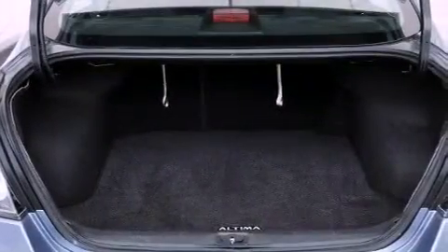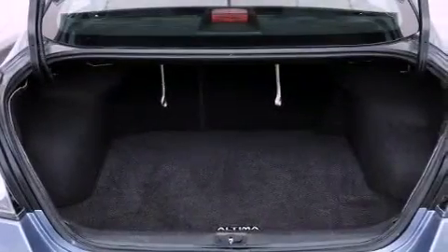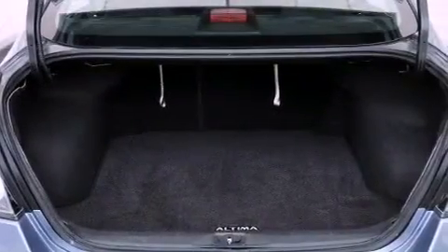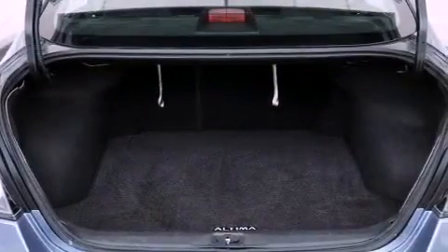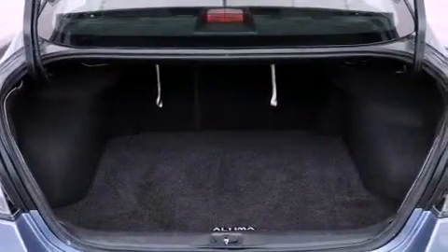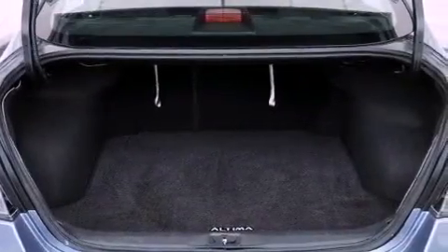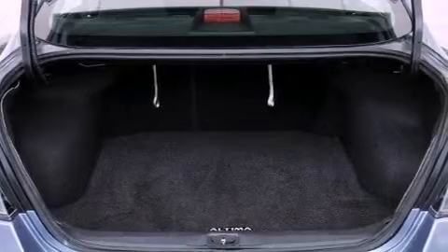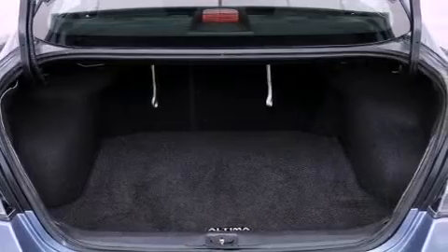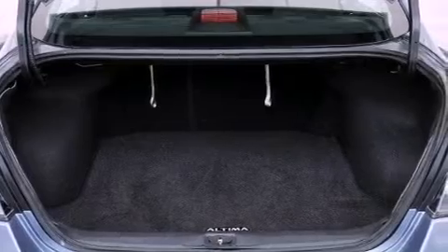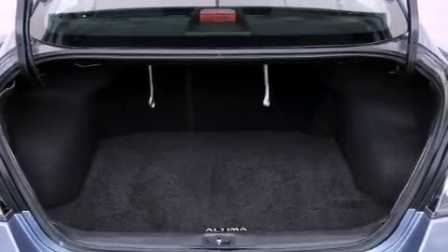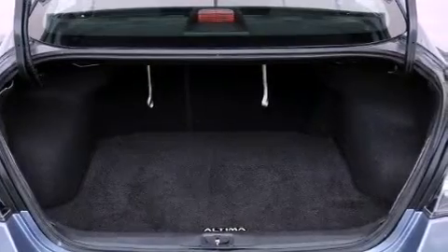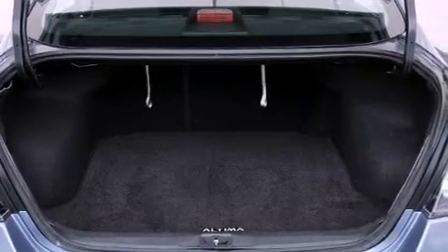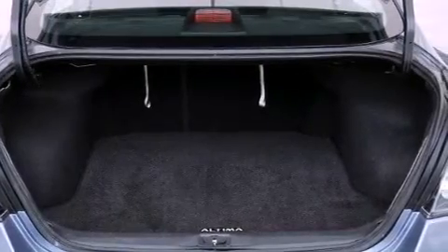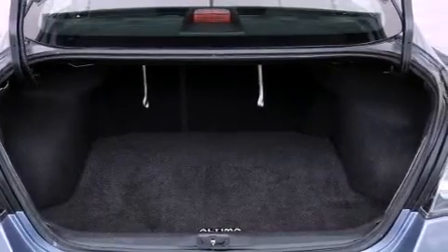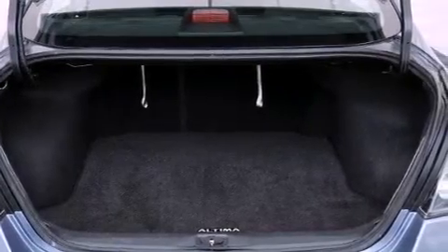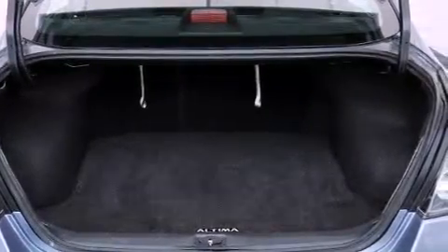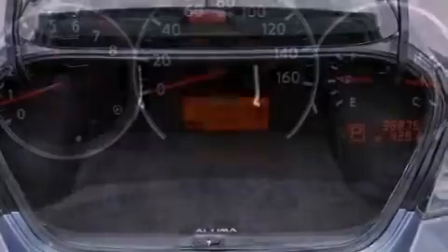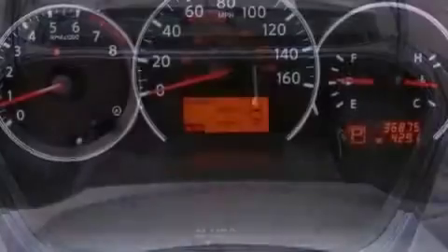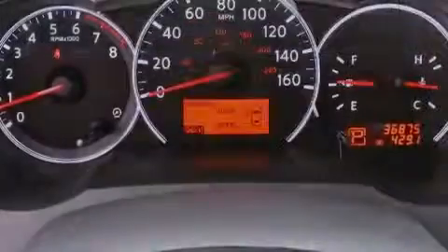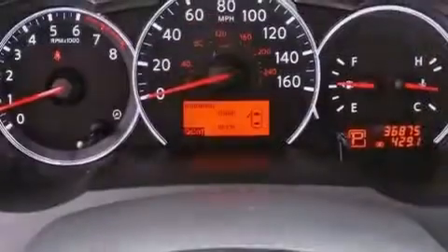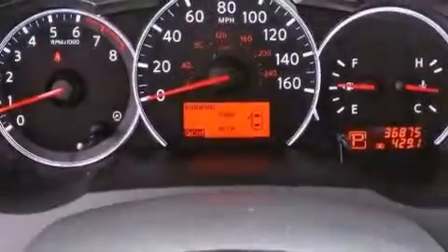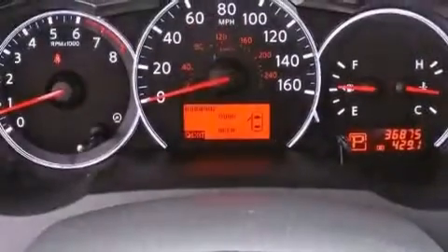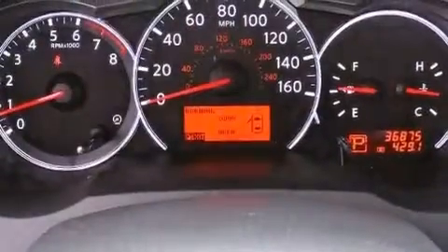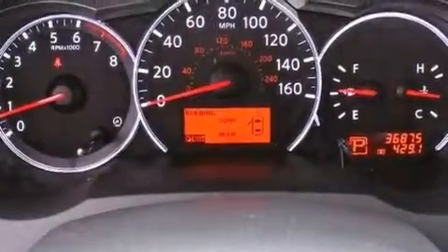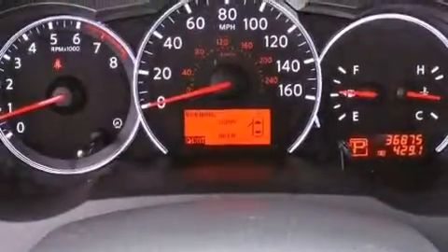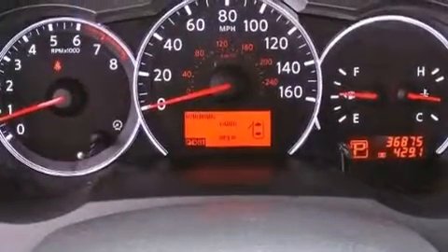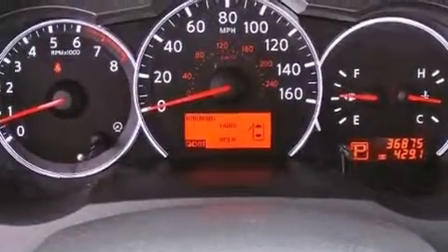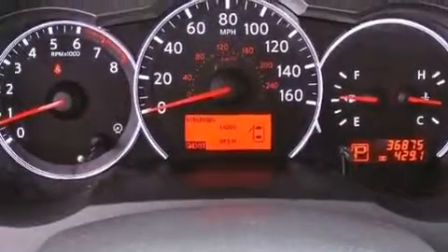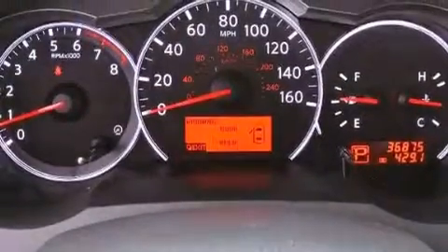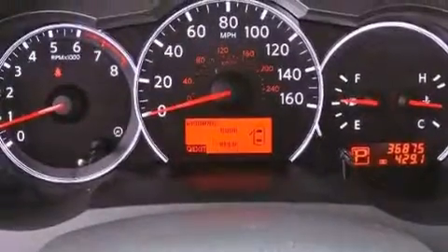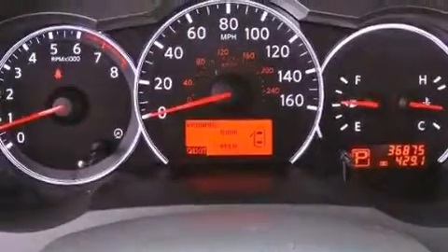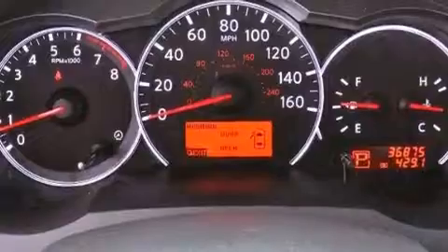Also included are a passenger side vanity mirror, 12-volt power outlets, rear impact crumple zones, and air conditioning.